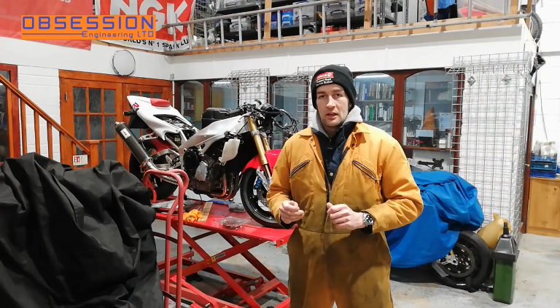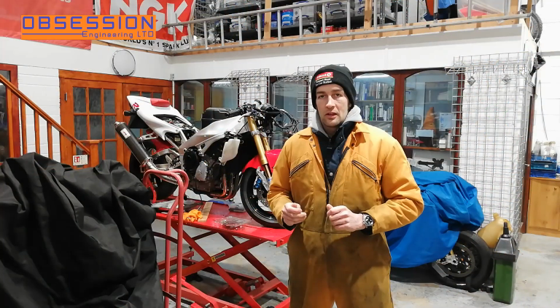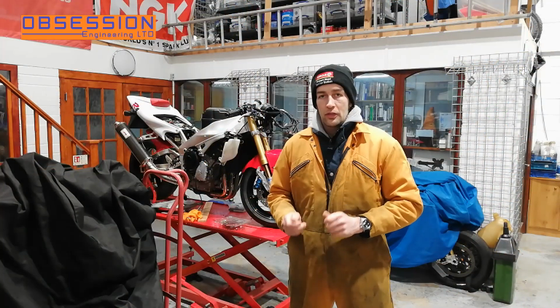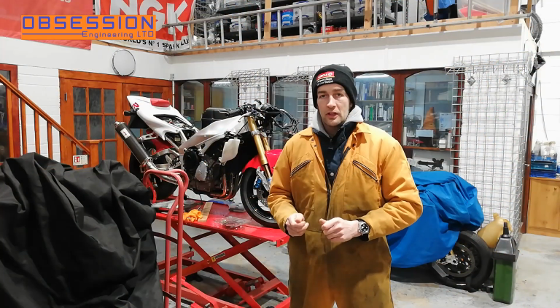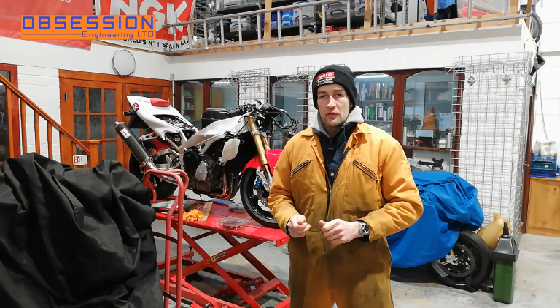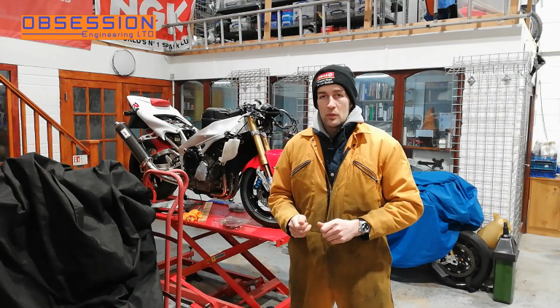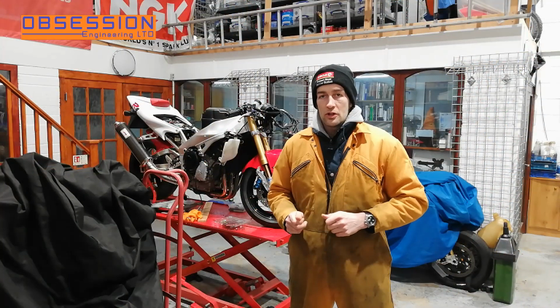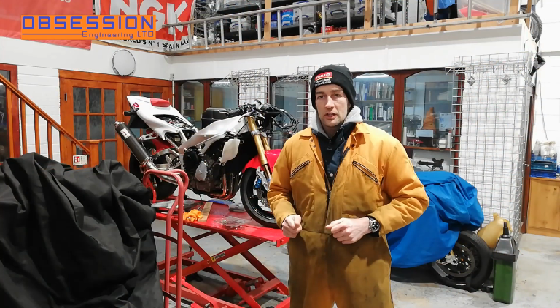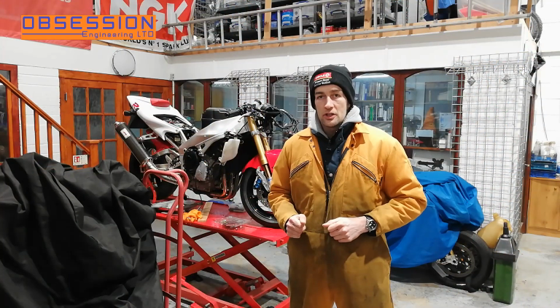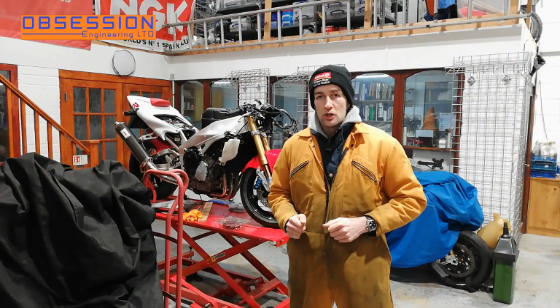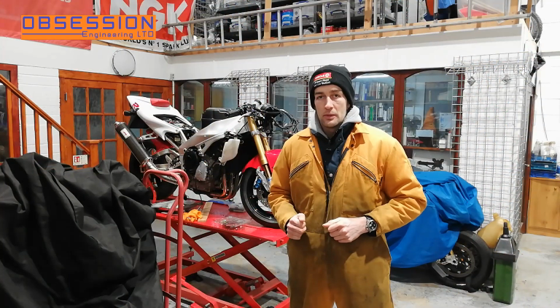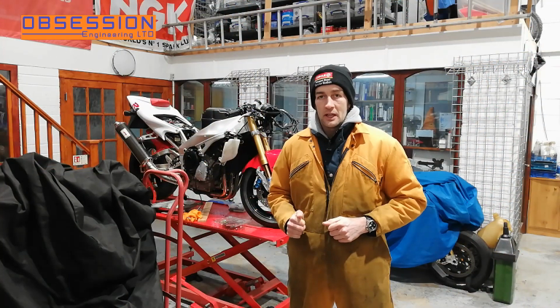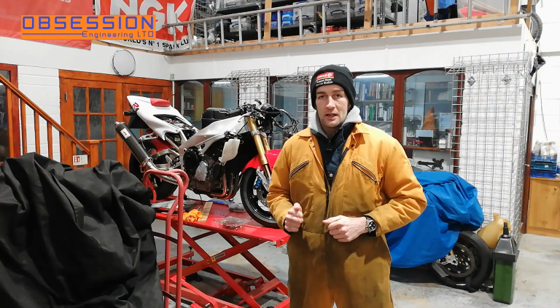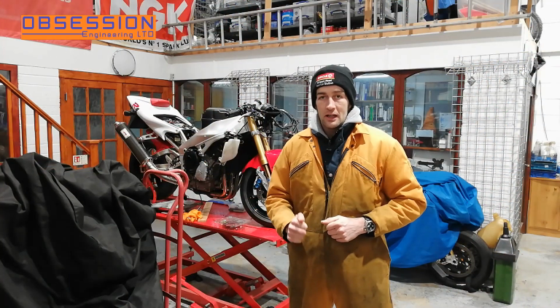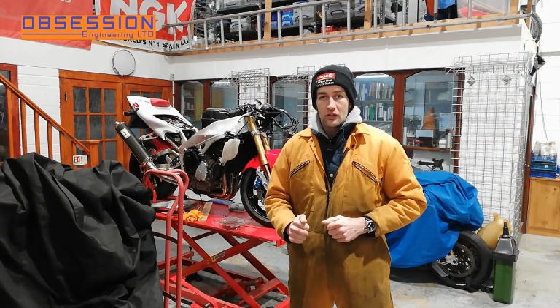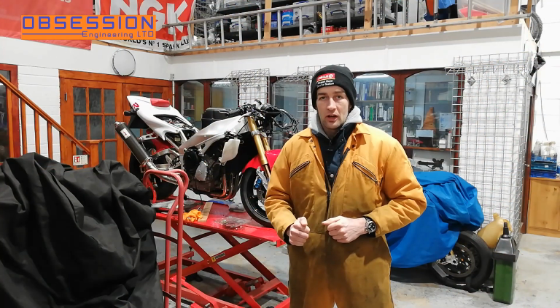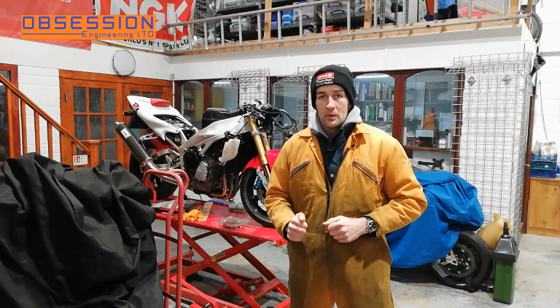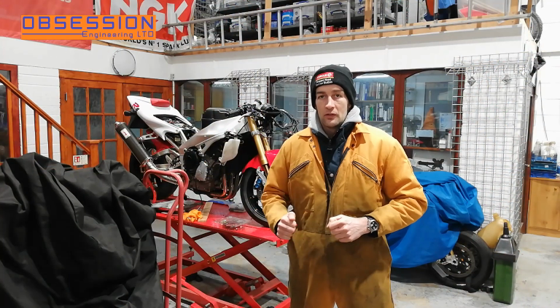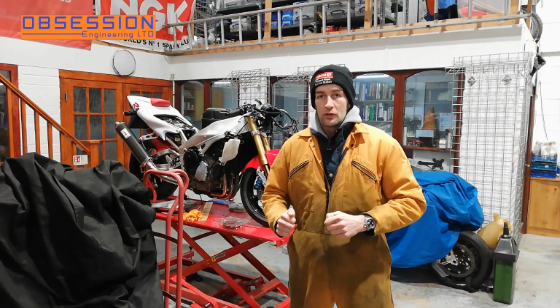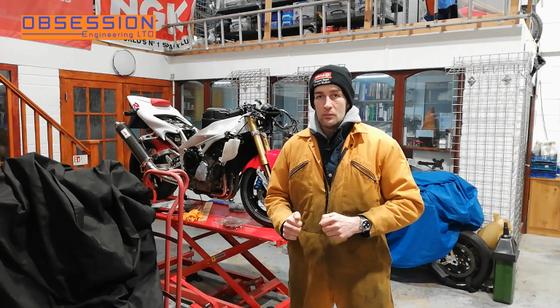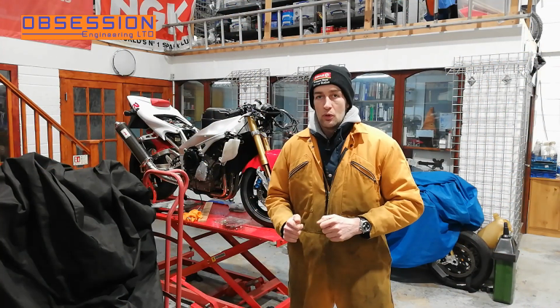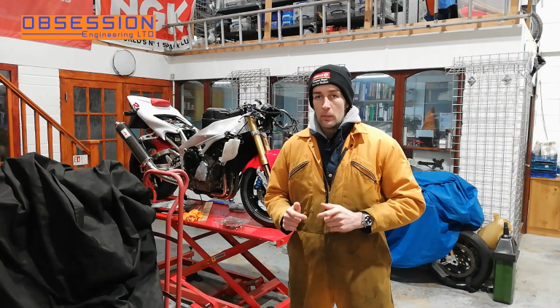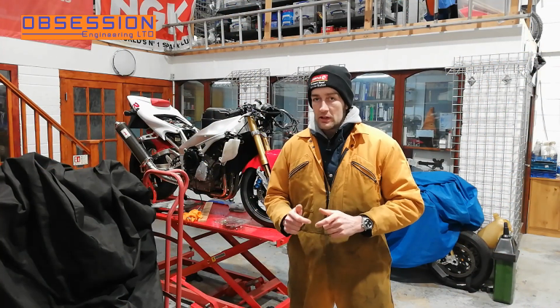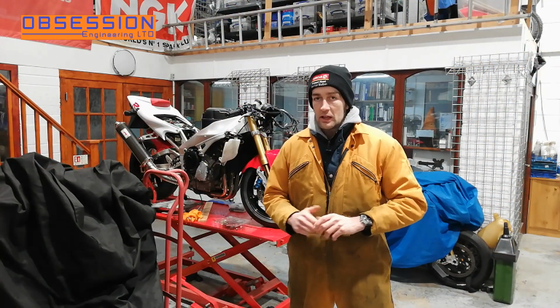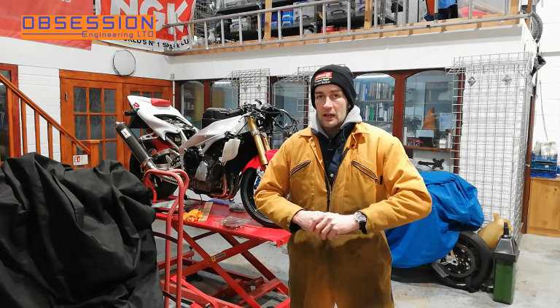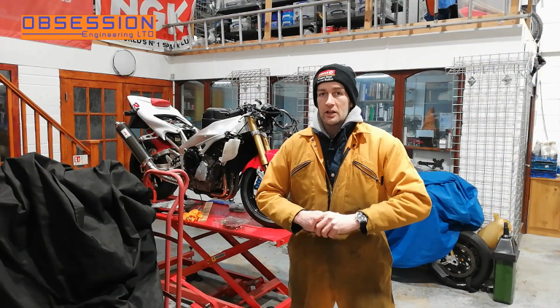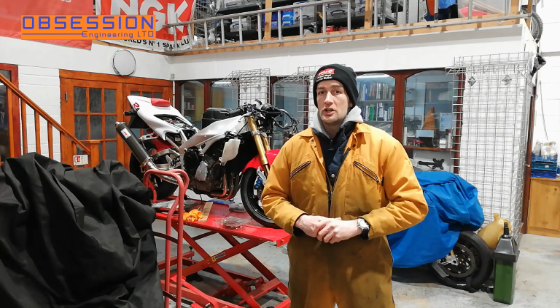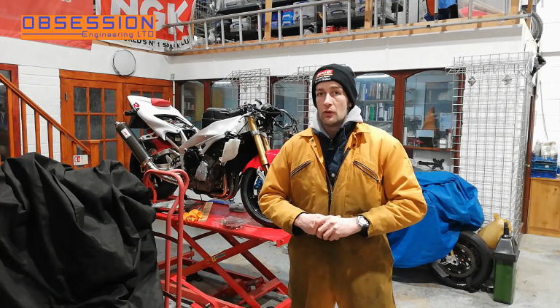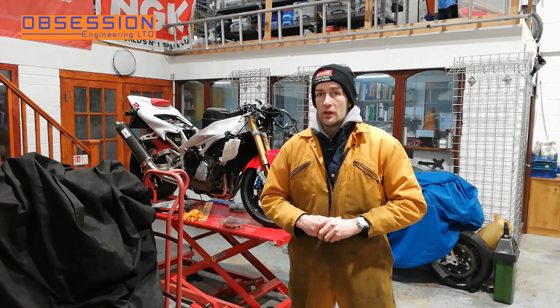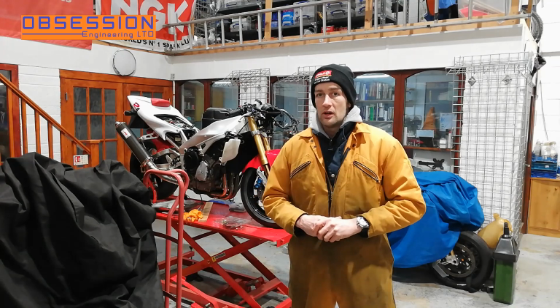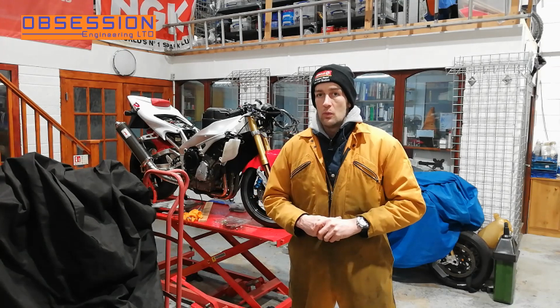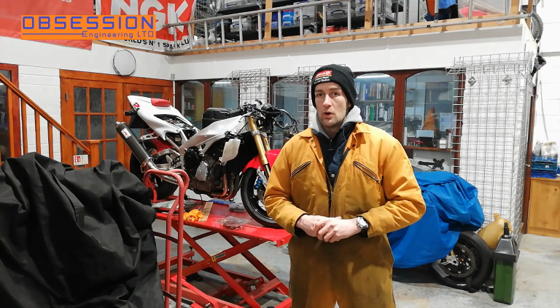Thank you for watching and join me again next time for some more braking action on the R1.